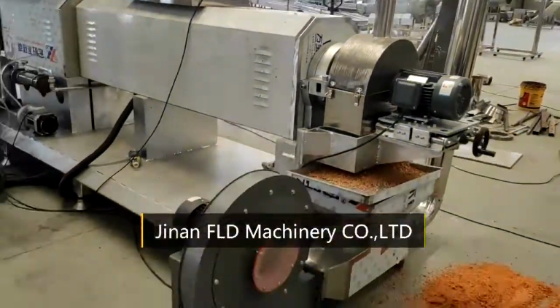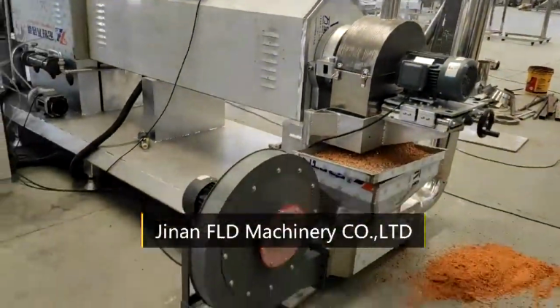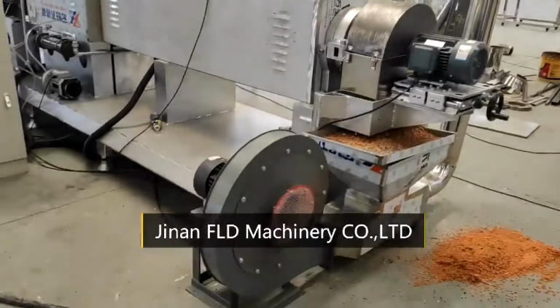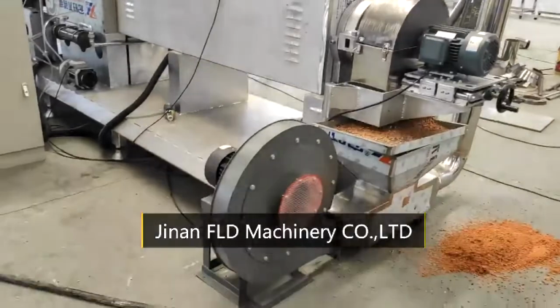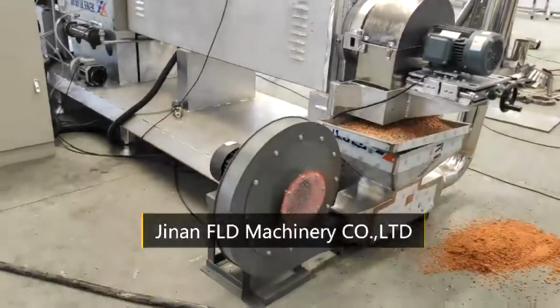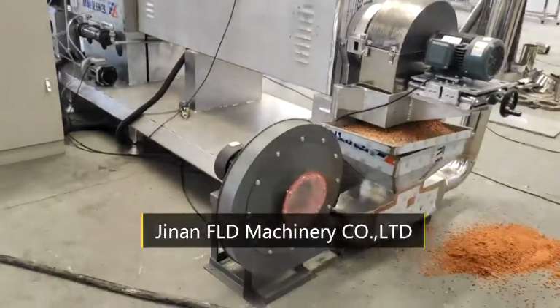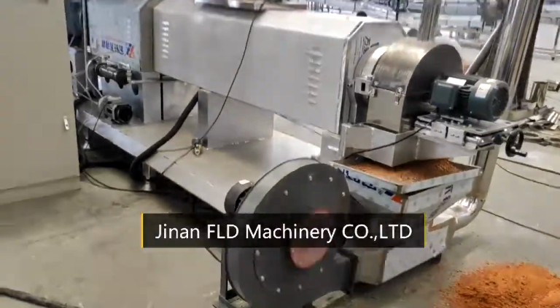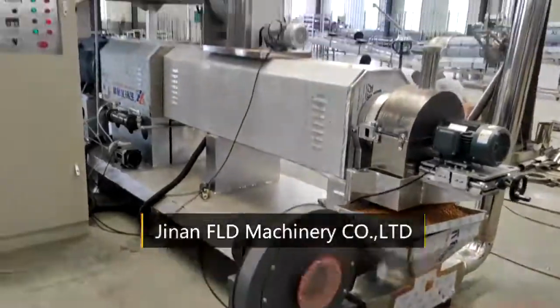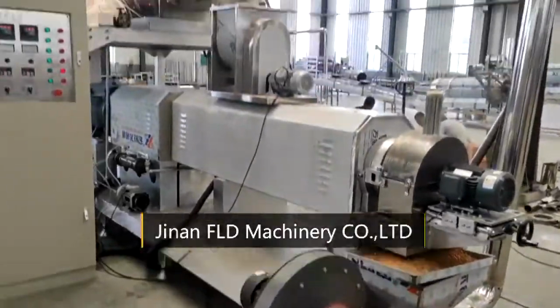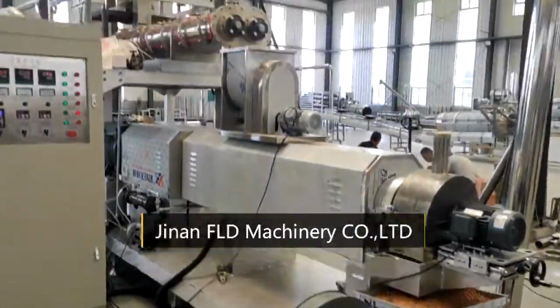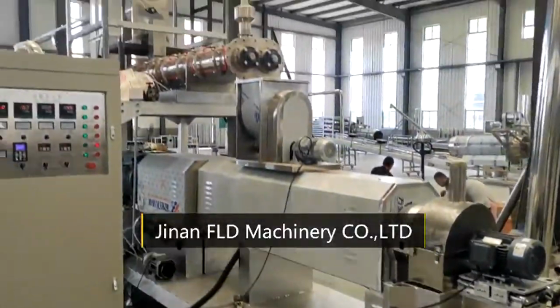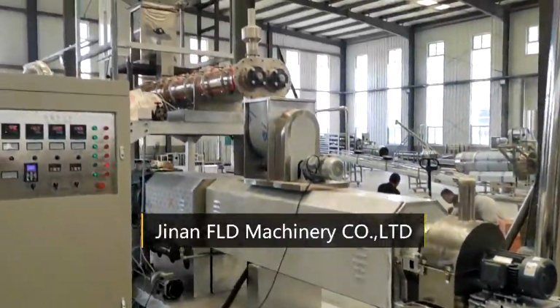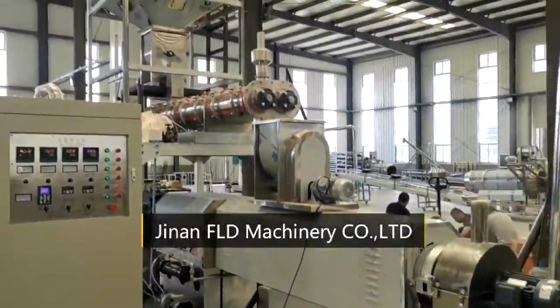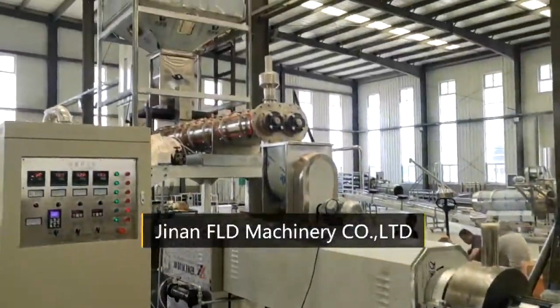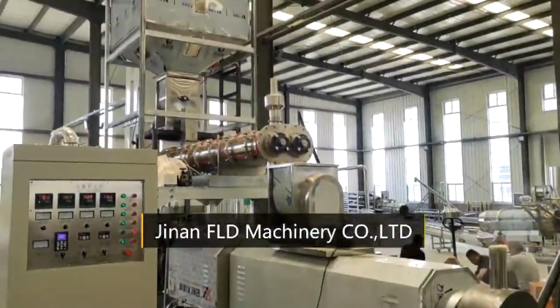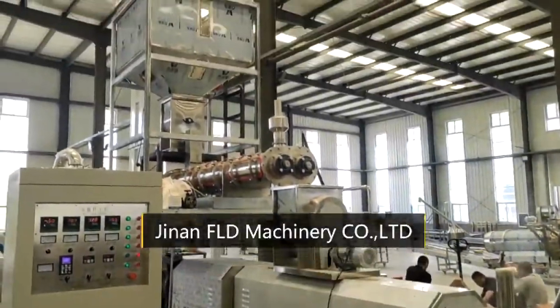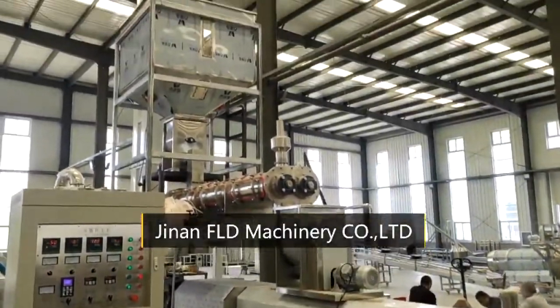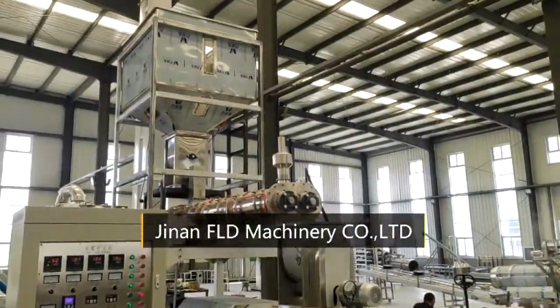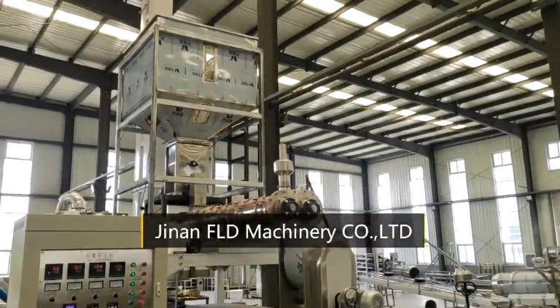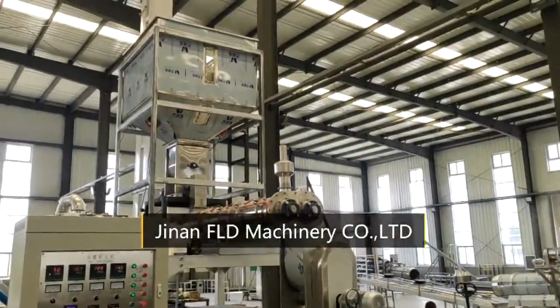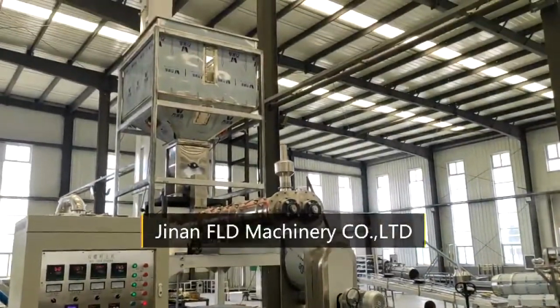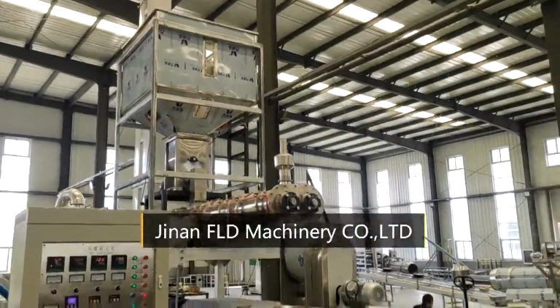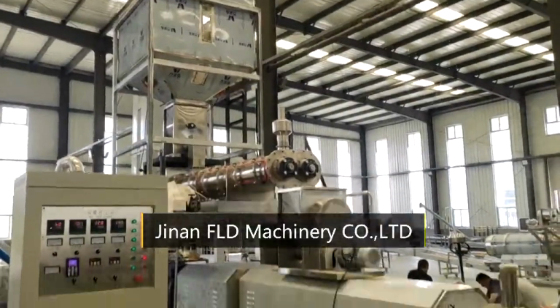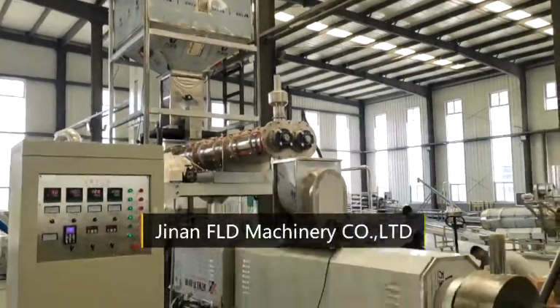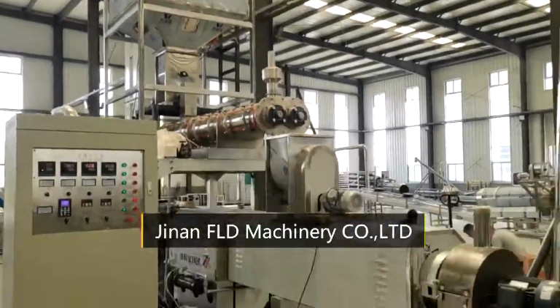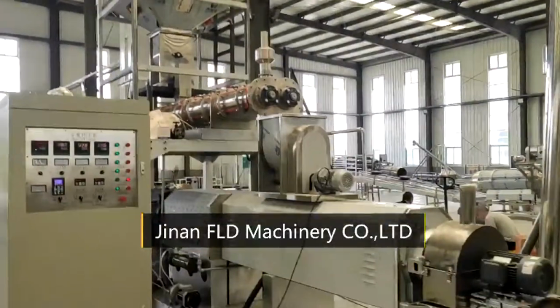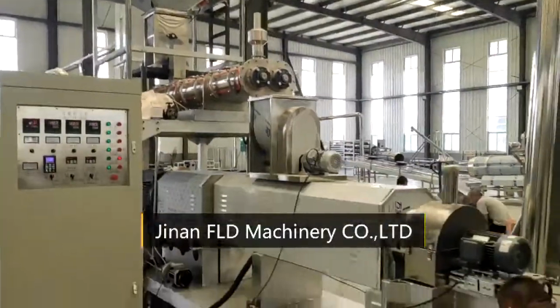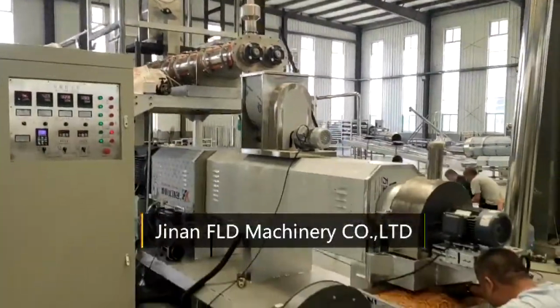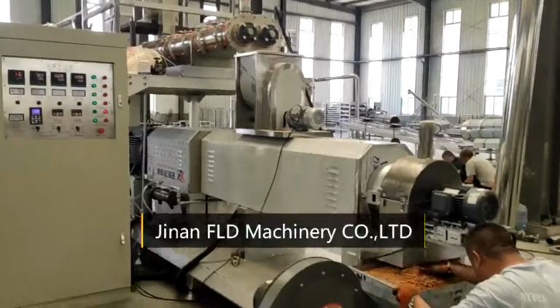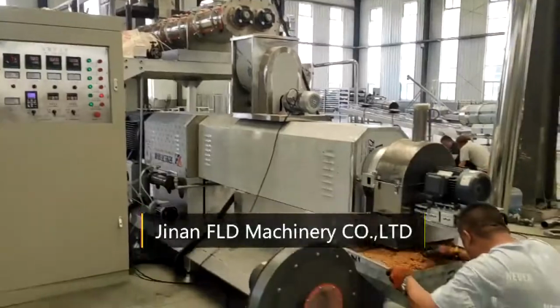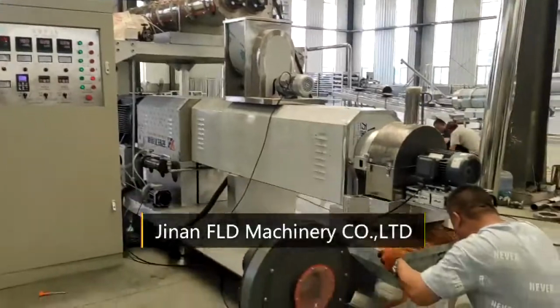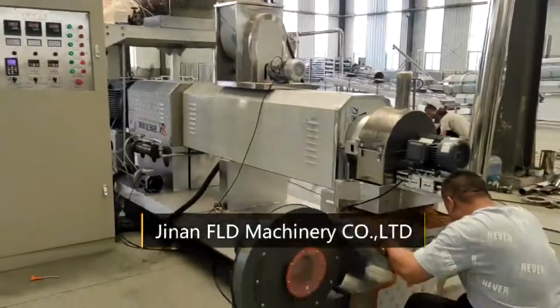If you are interested in our pet food processing line, please do not hesitate to leave a message to us.